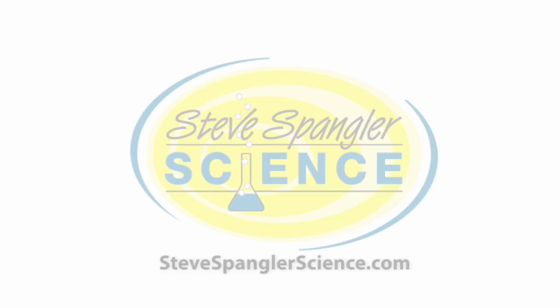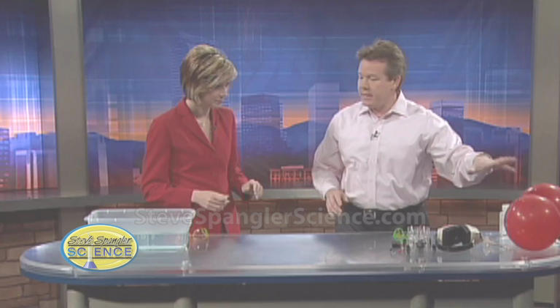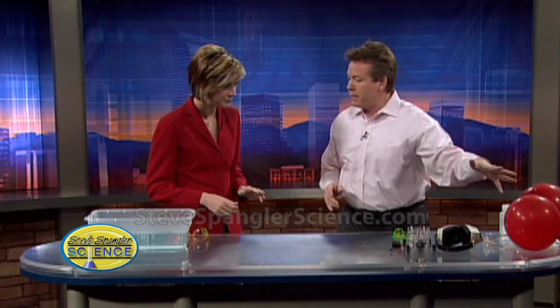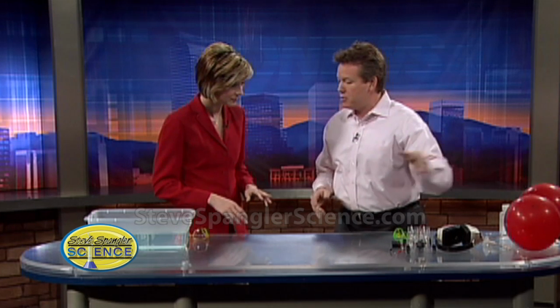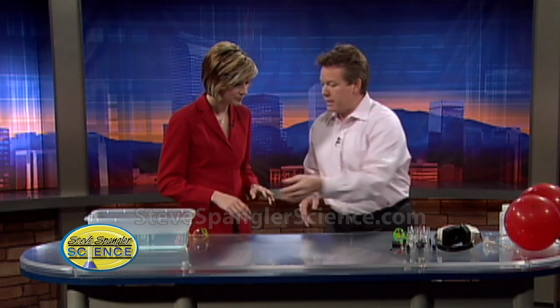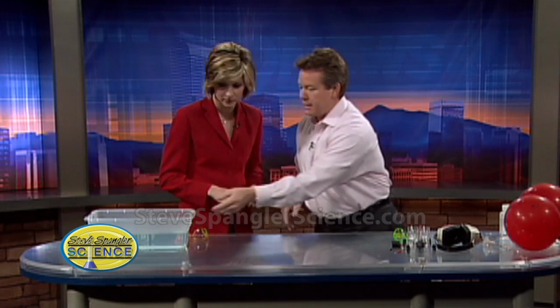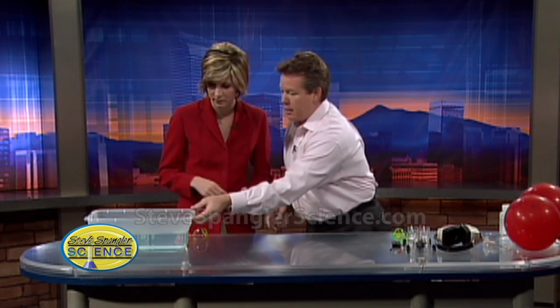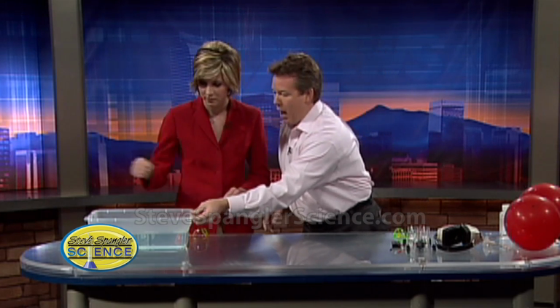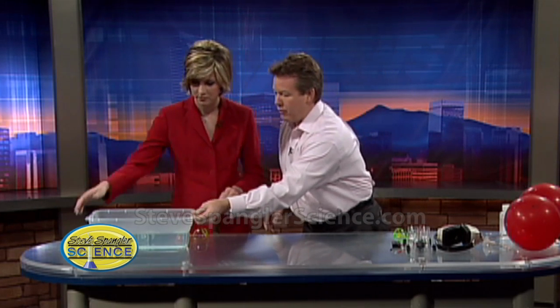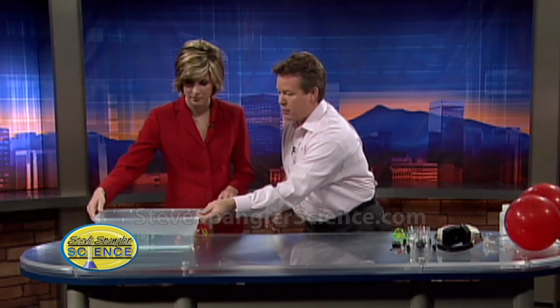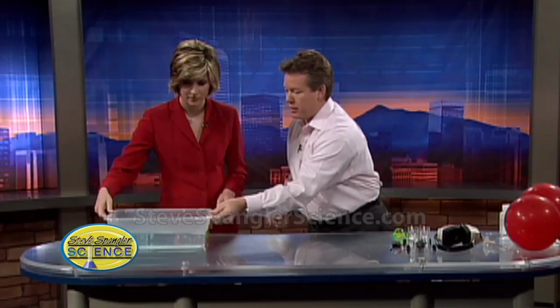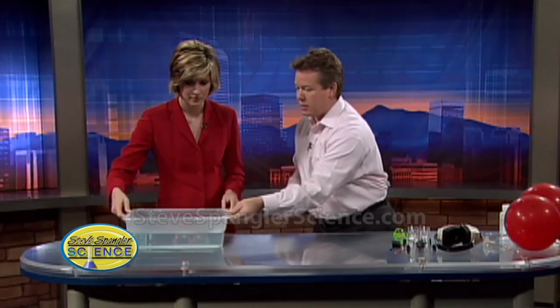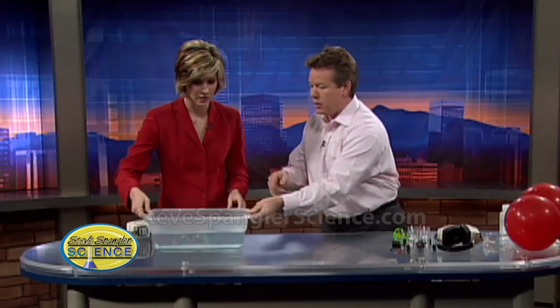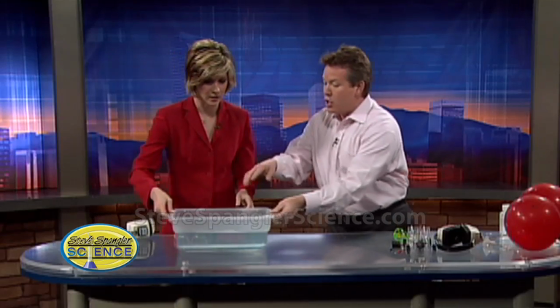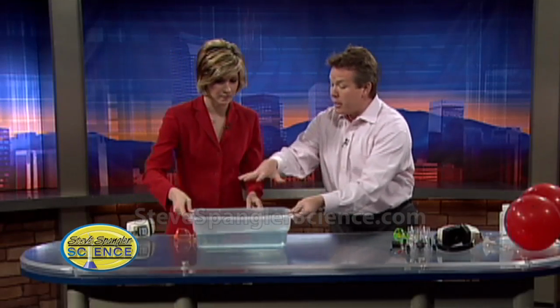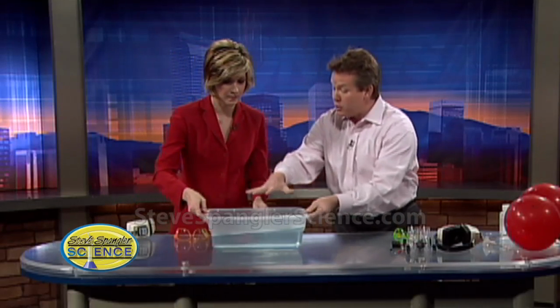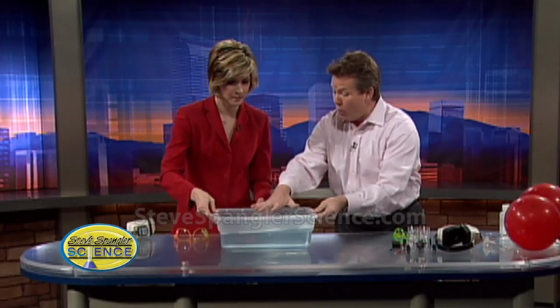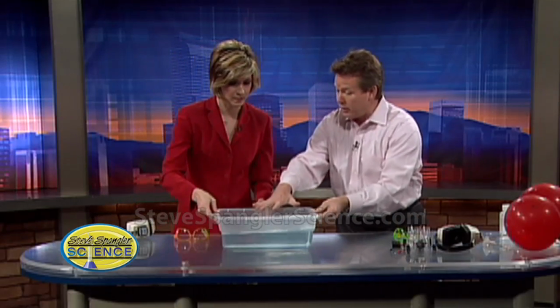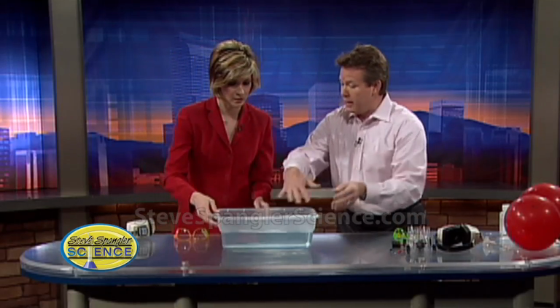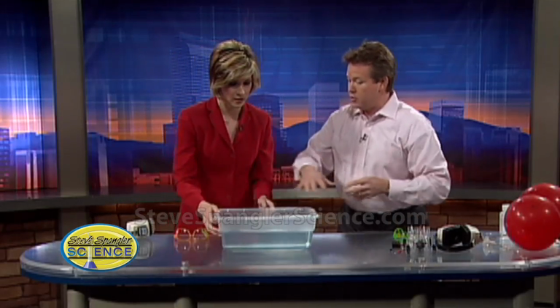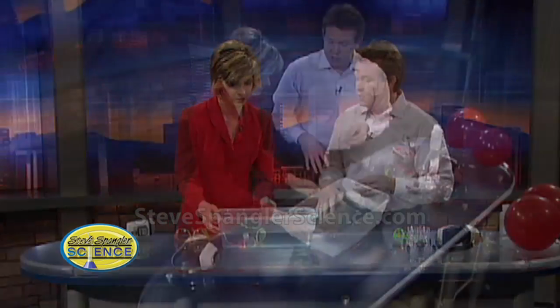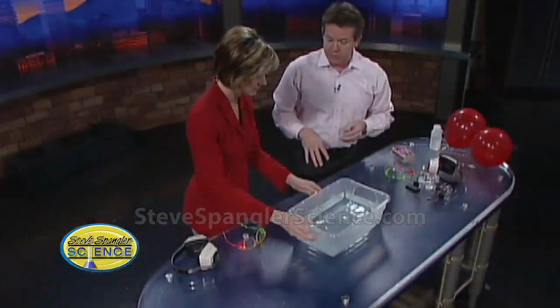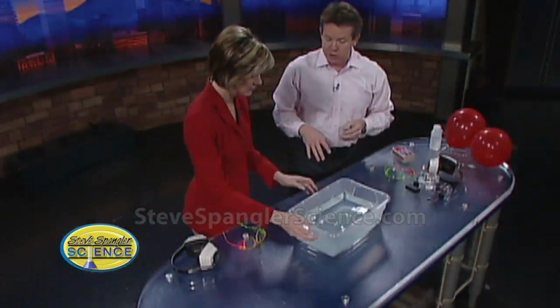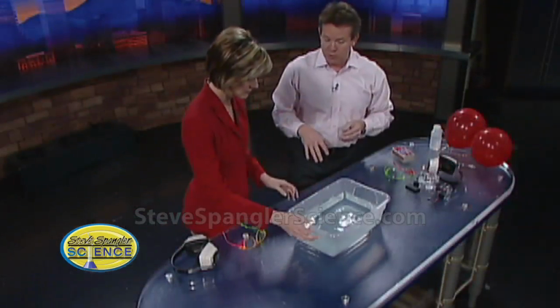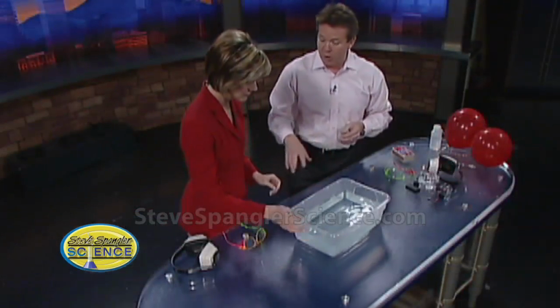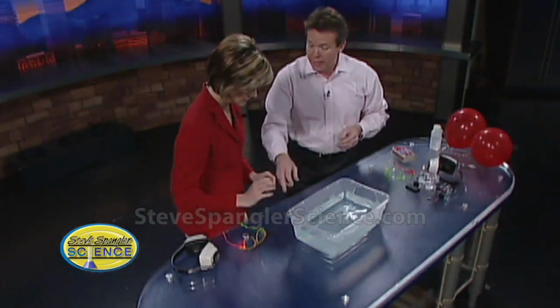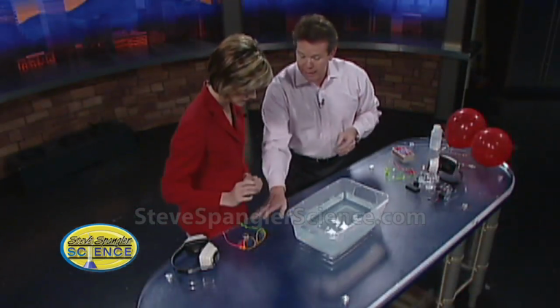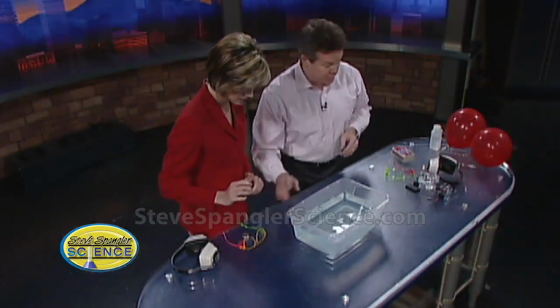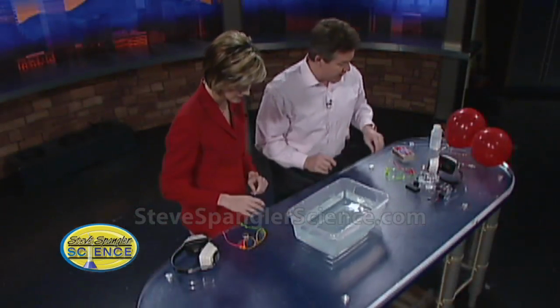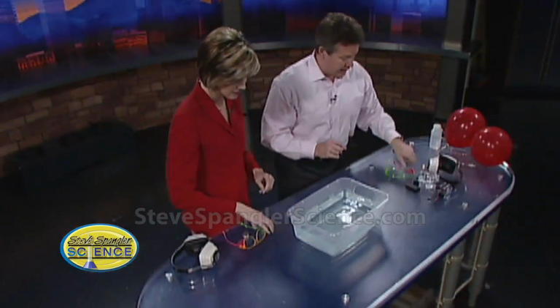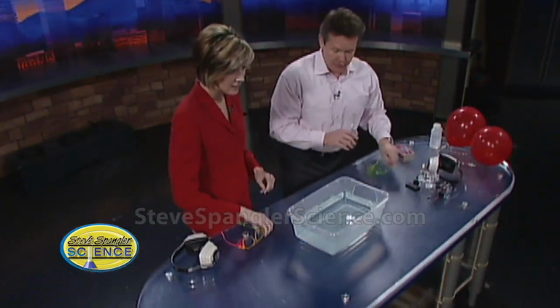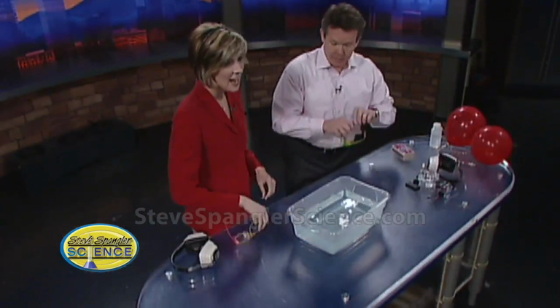This is how we demonstrate to kids the power of hydrogen and oxygen. Here's some water with dish soap in it. Now put your safety glasses on.